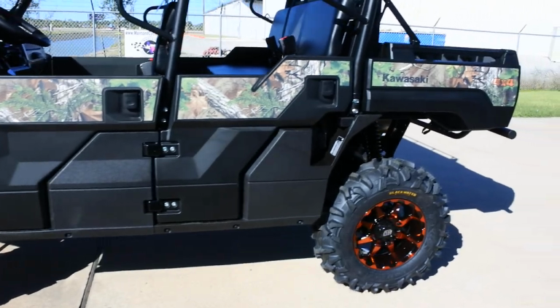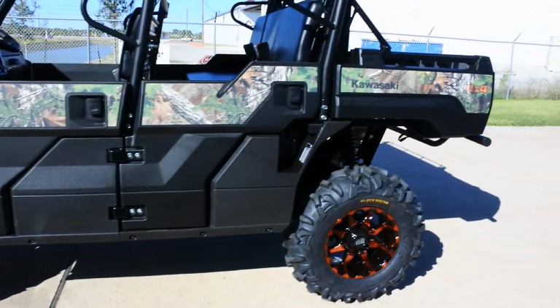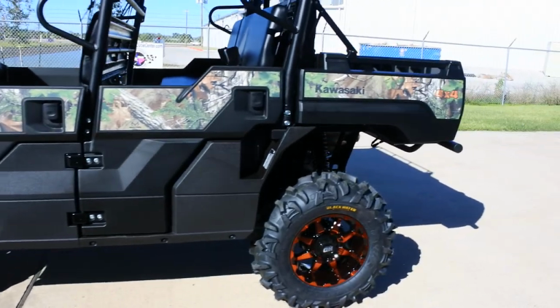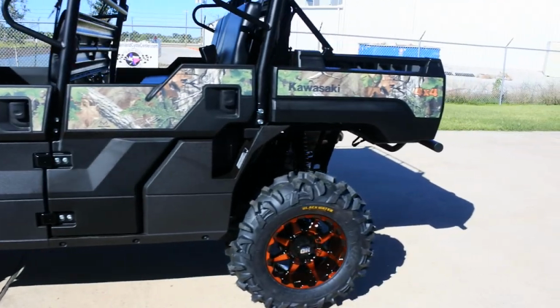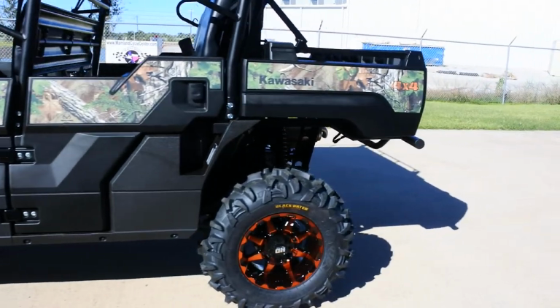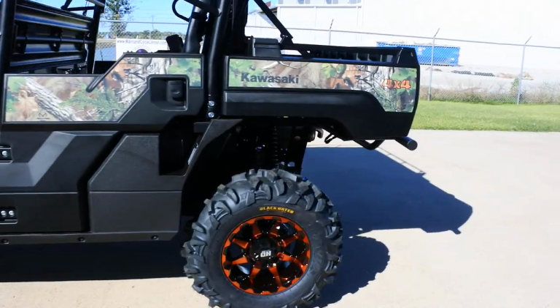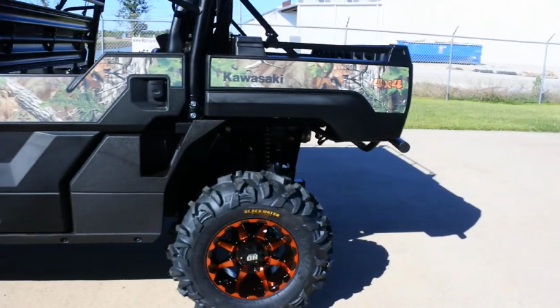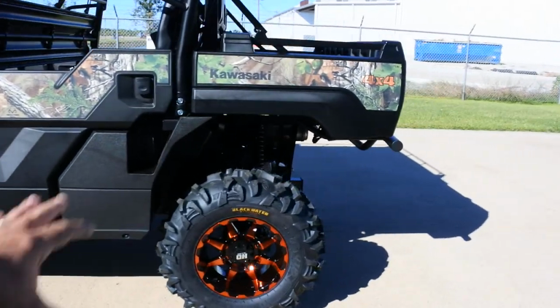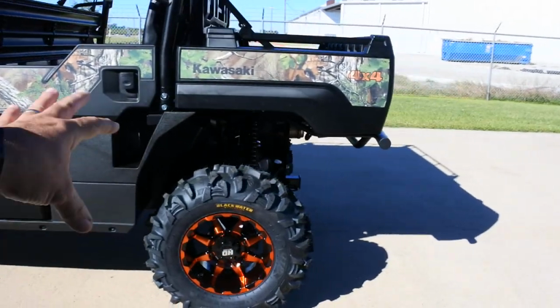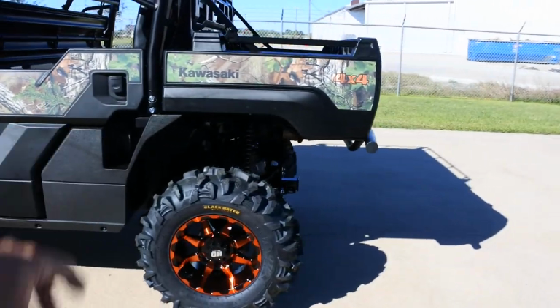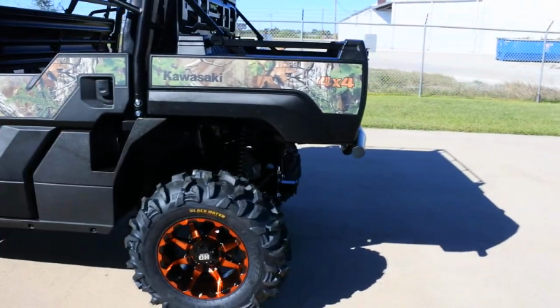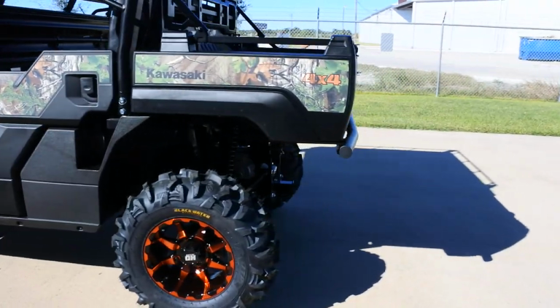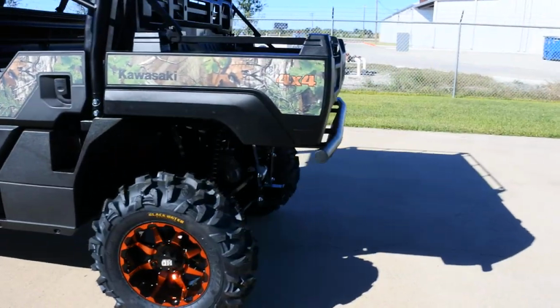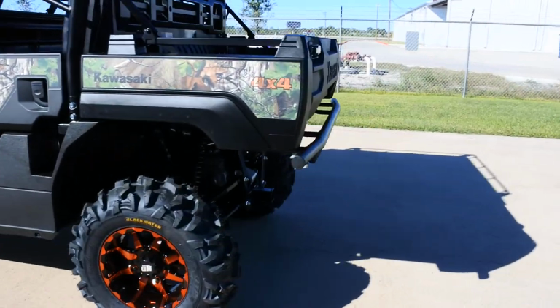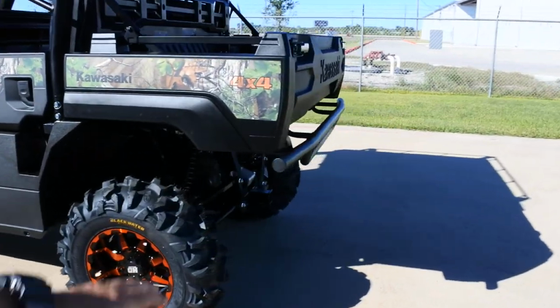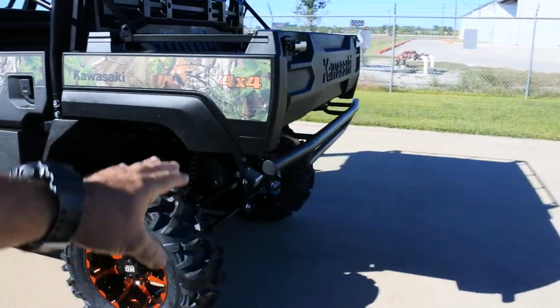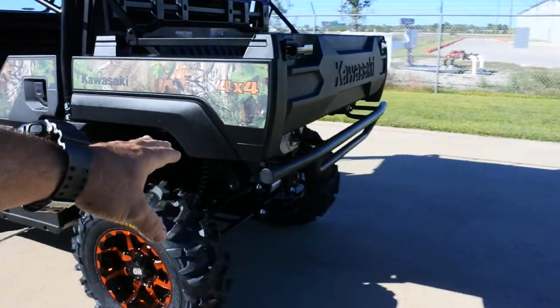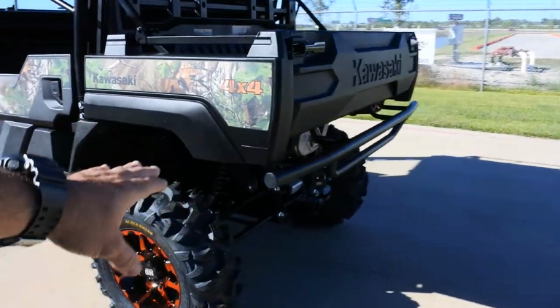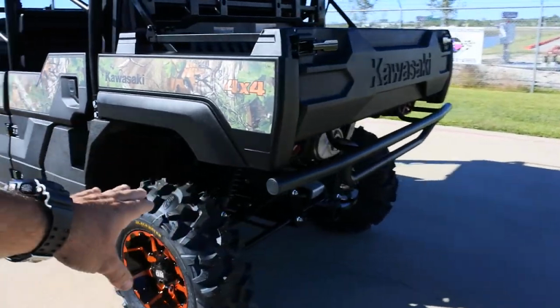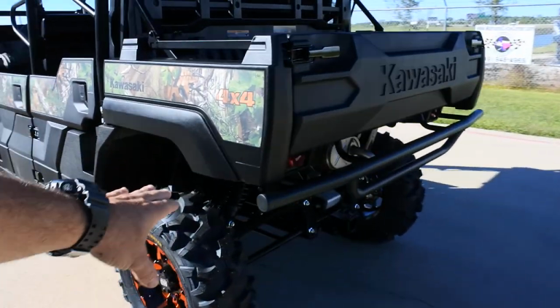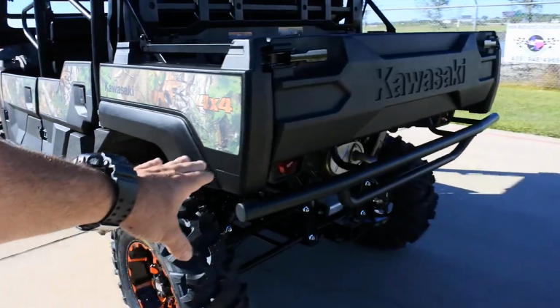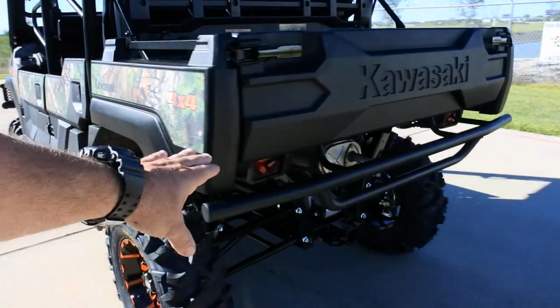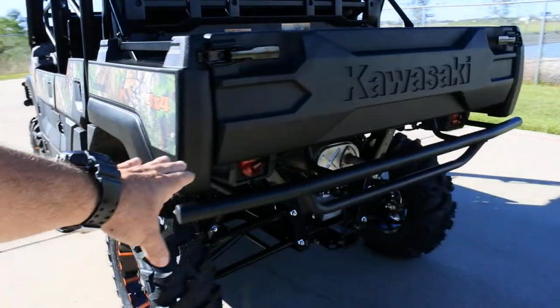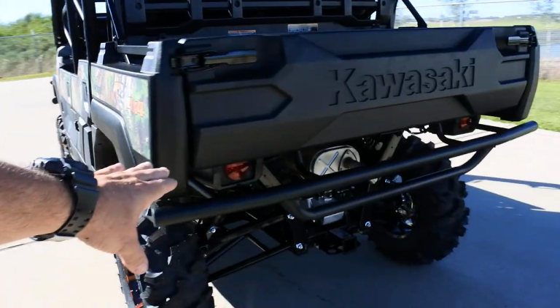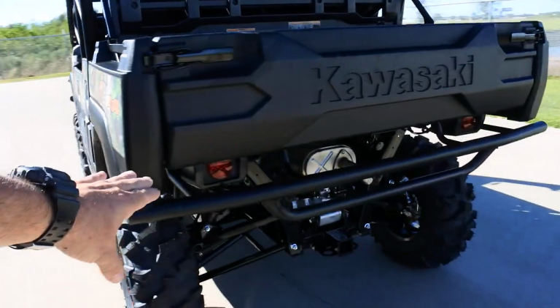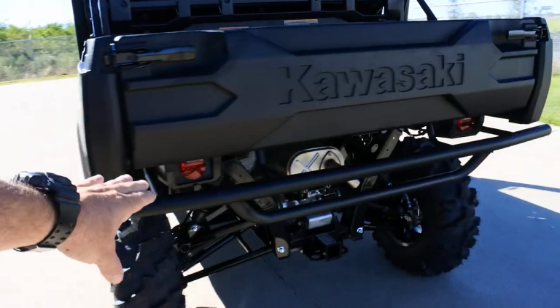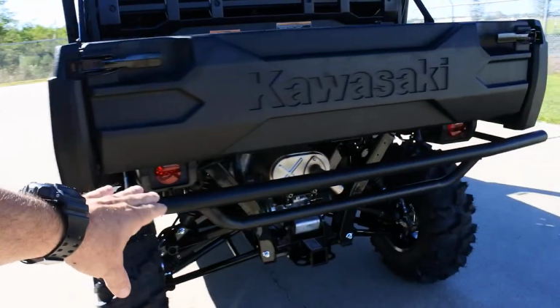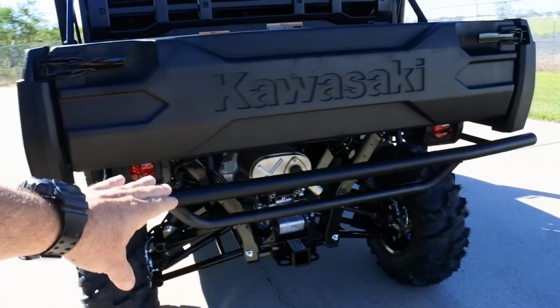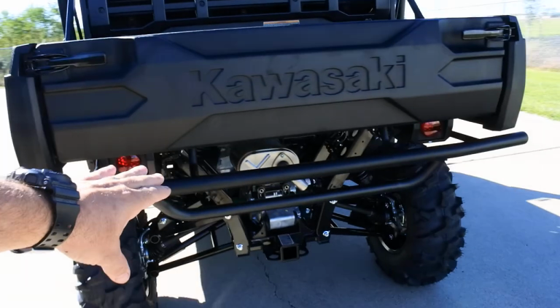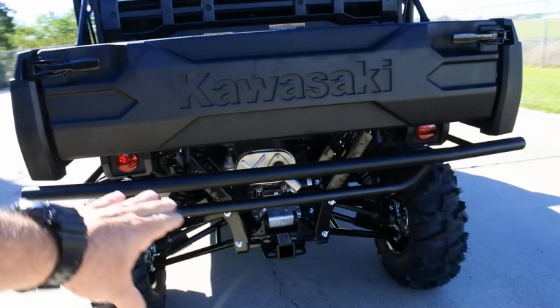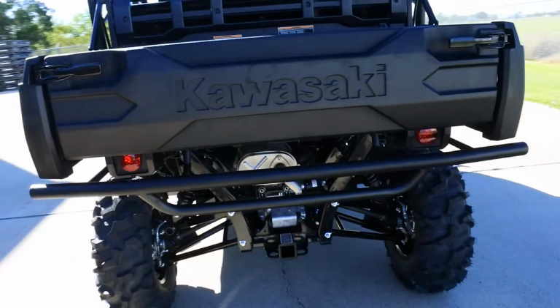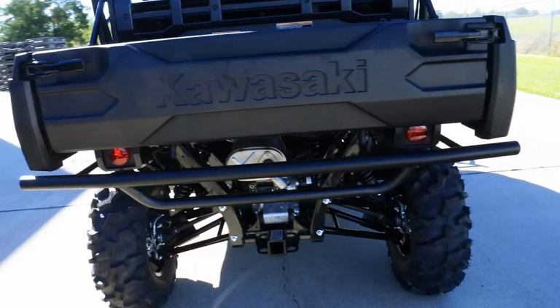So the upgrades so far: lift kit, wheels and tires. And then we added the Kawasaki accessory rear bumper on it here.